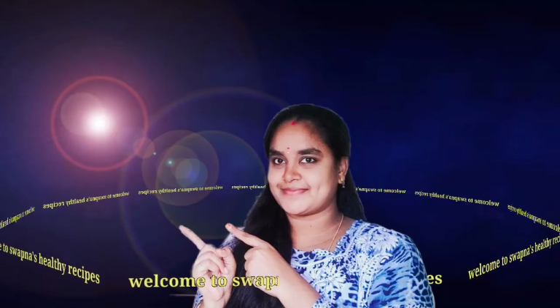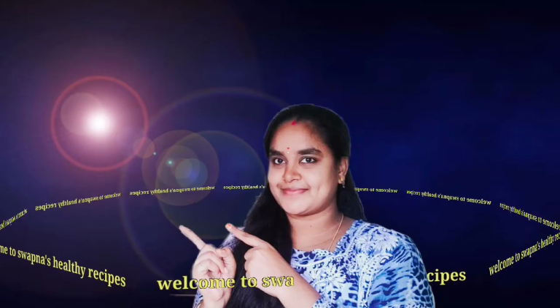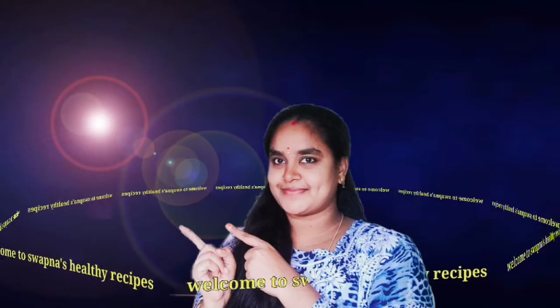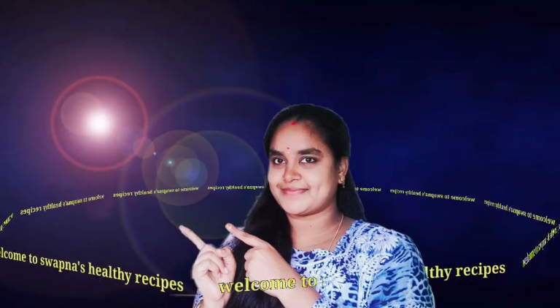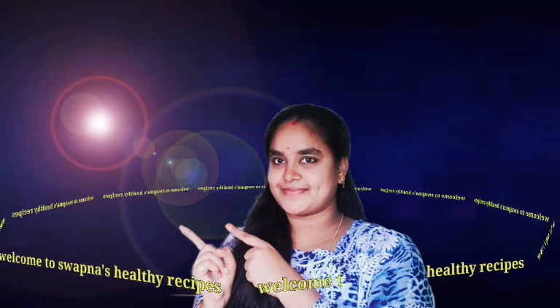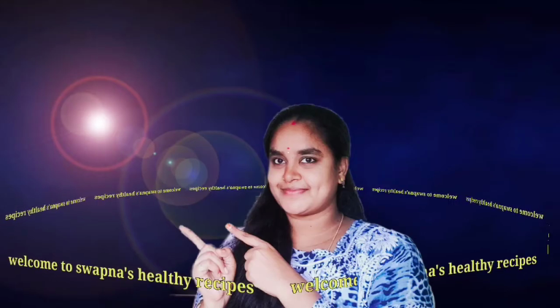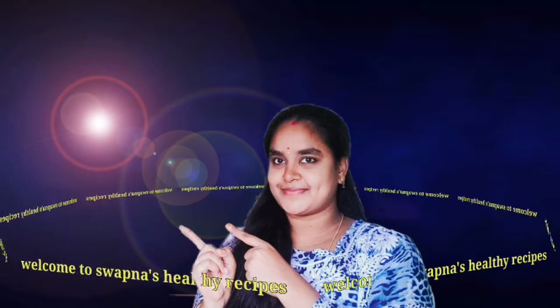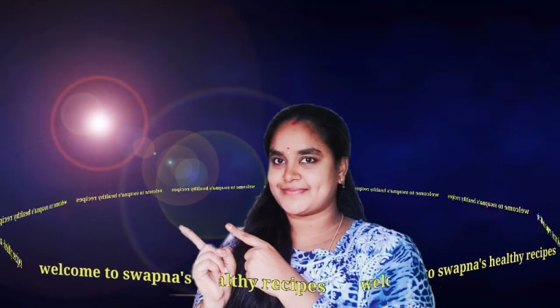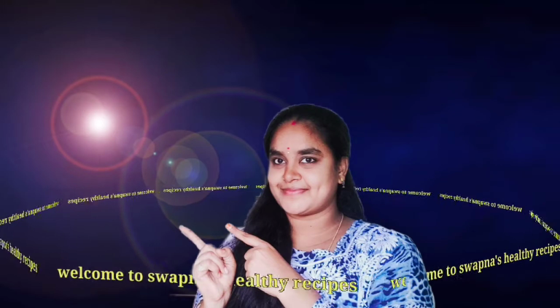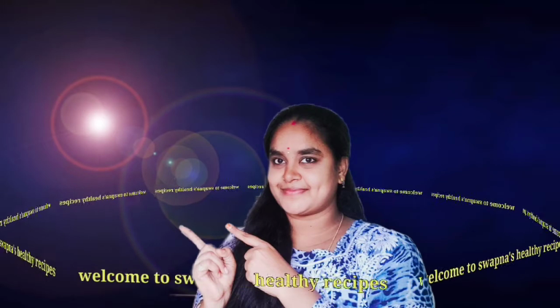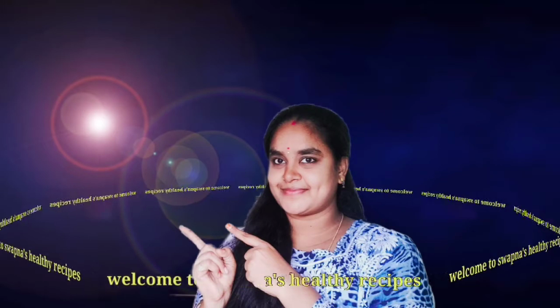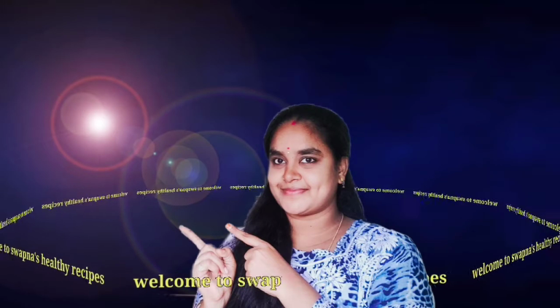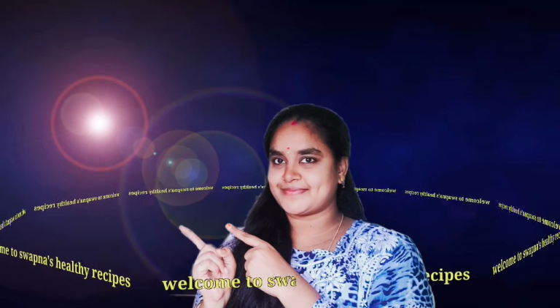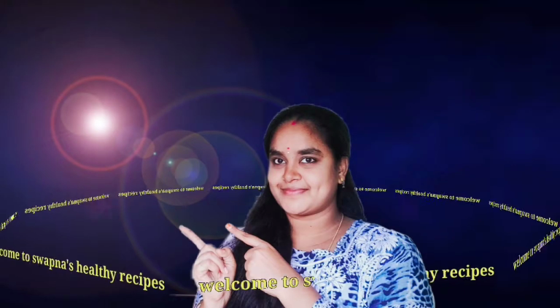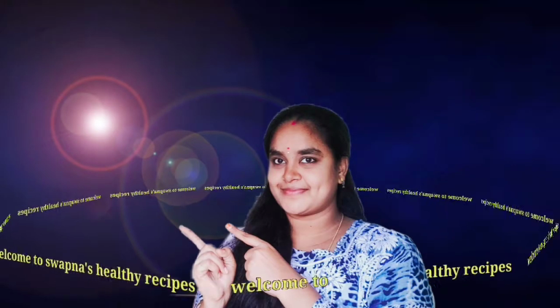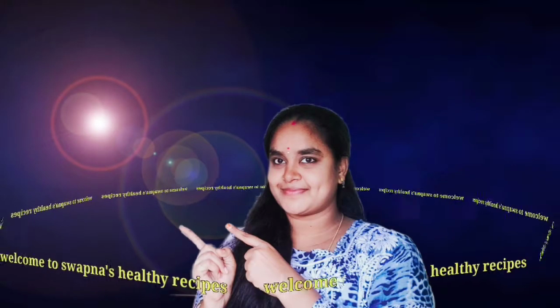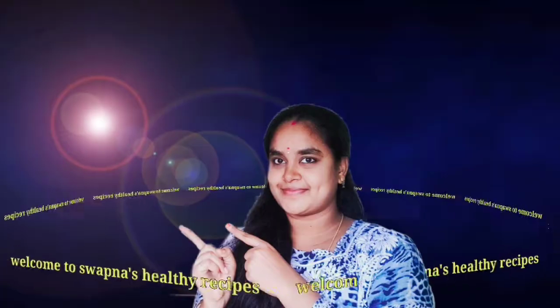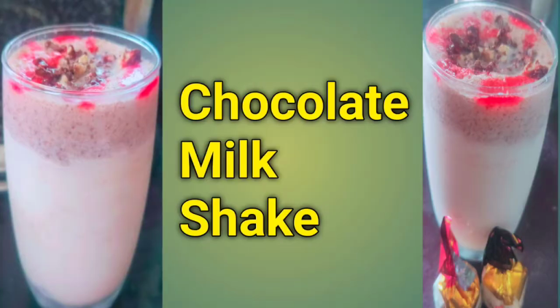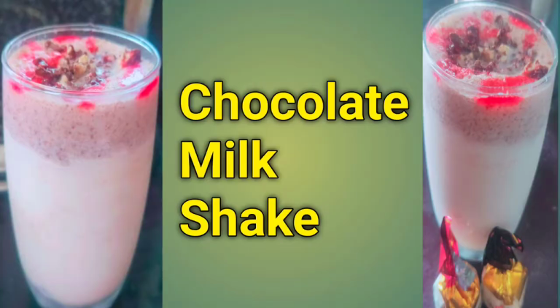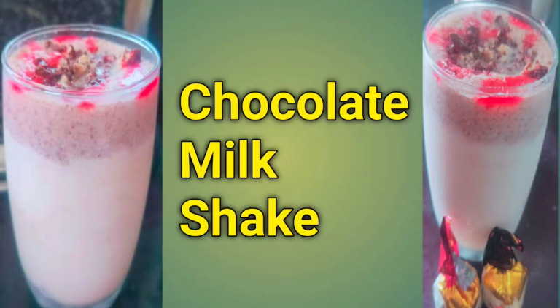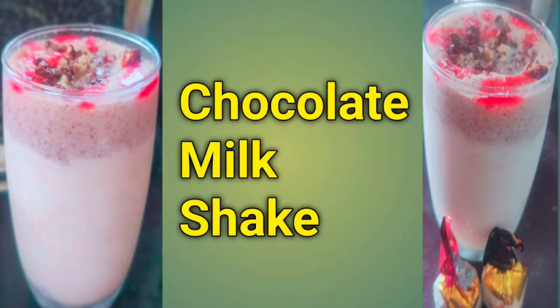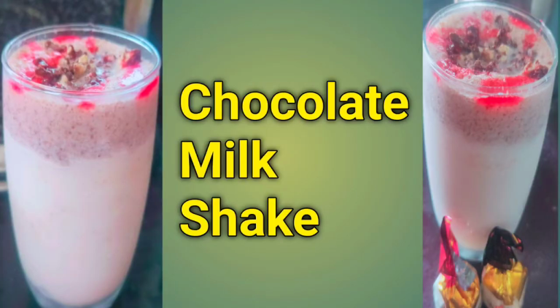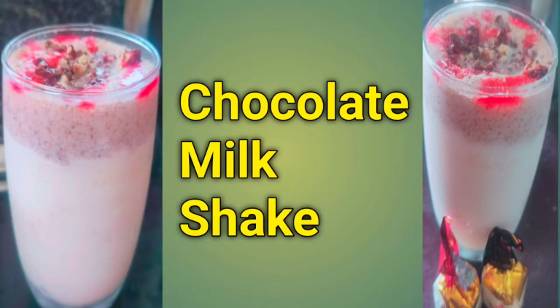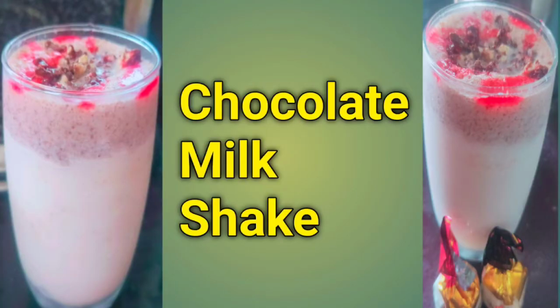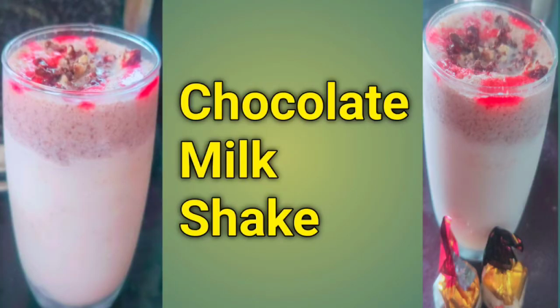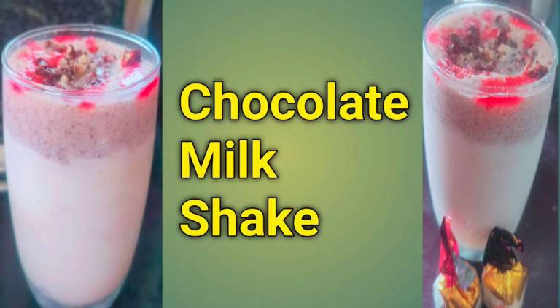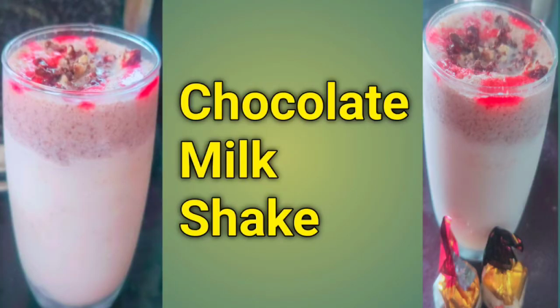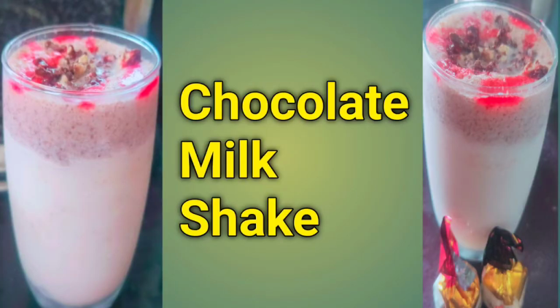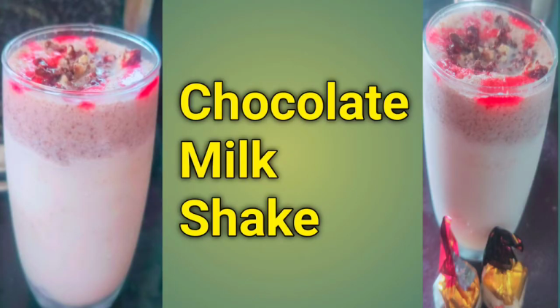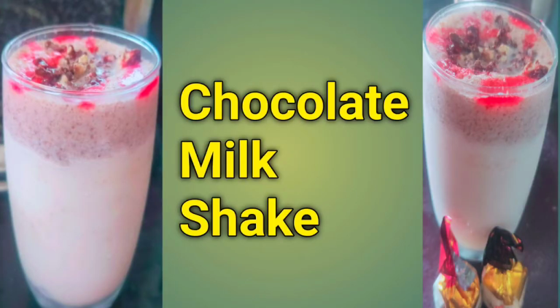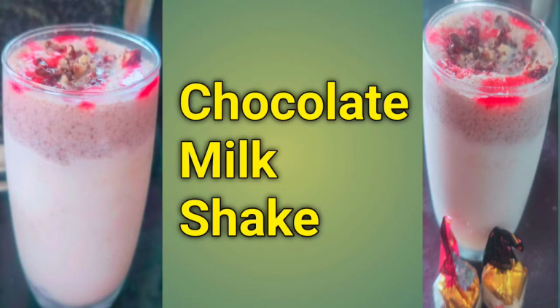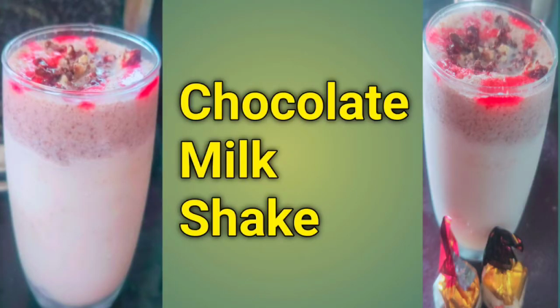Hi, welcome back to Swapna Sindi Recipes. I am Swapna. Today's summer special recipe: Chocolate Milkshake.